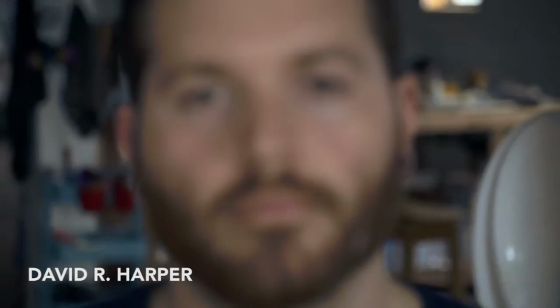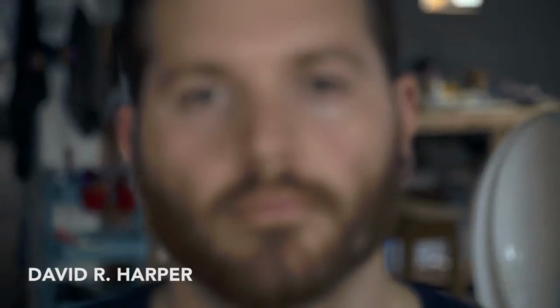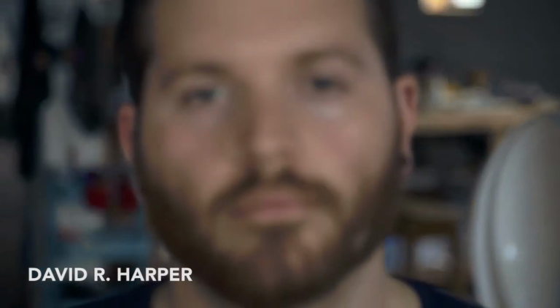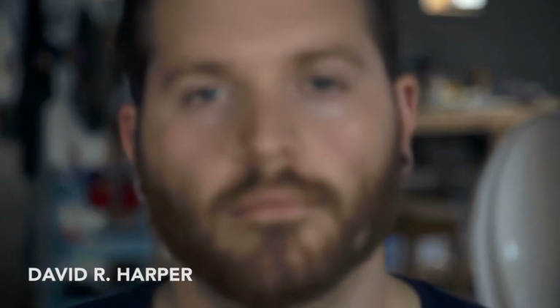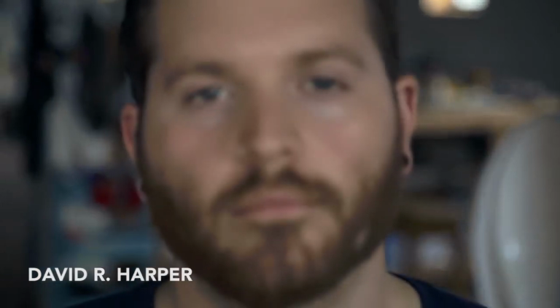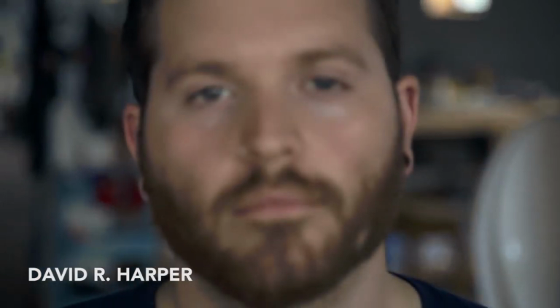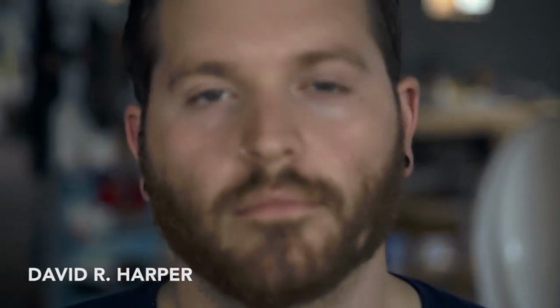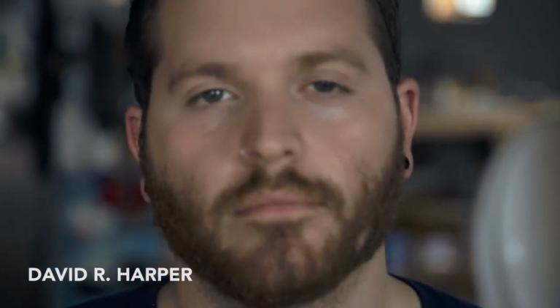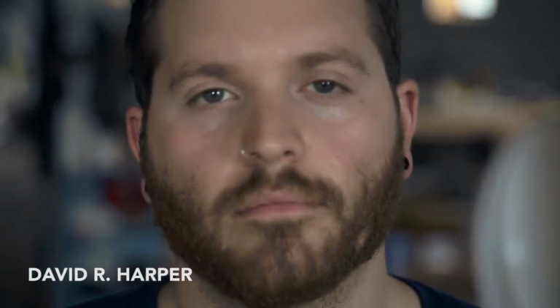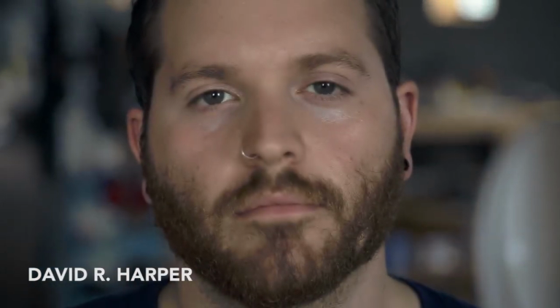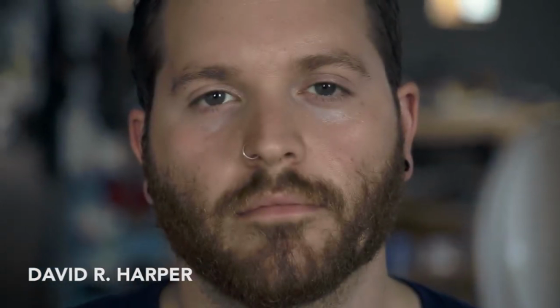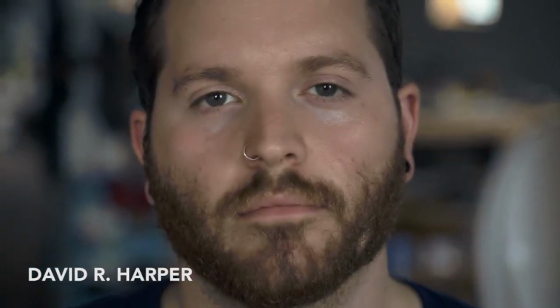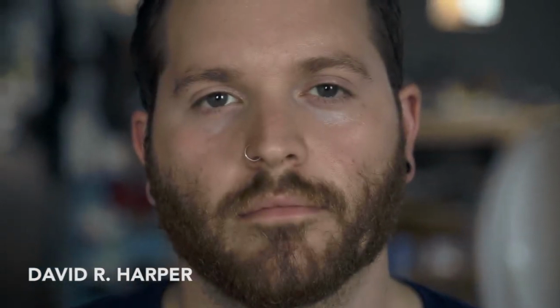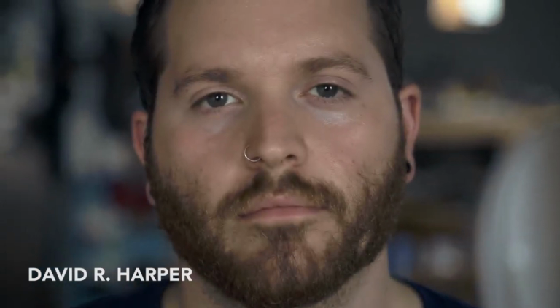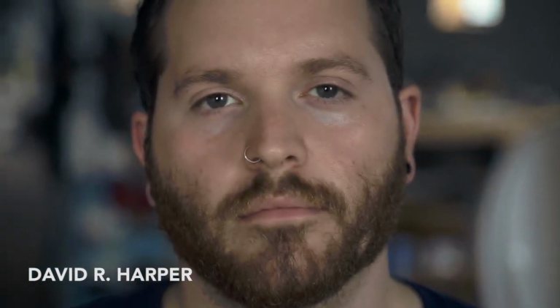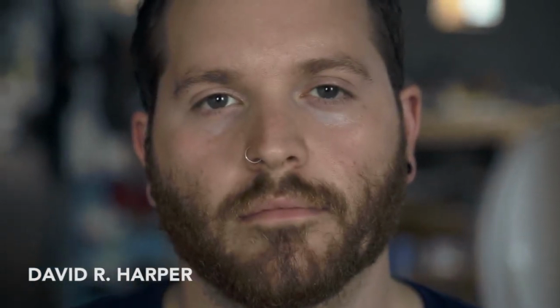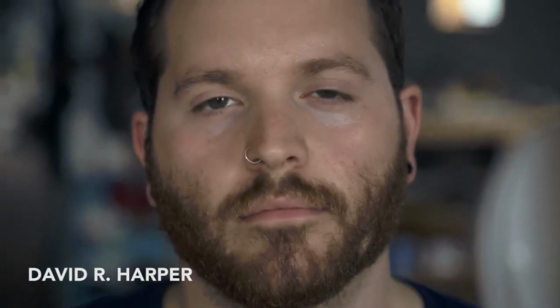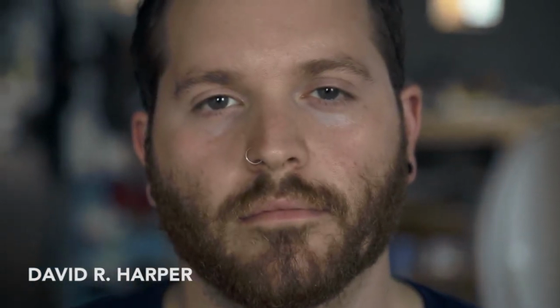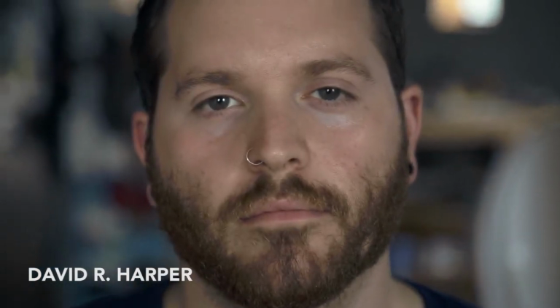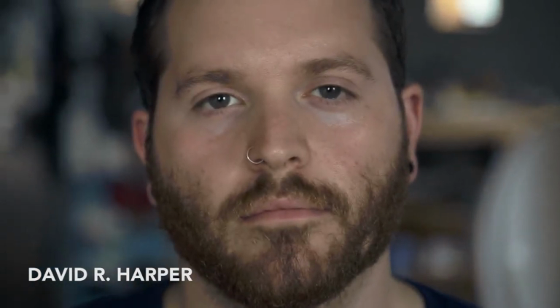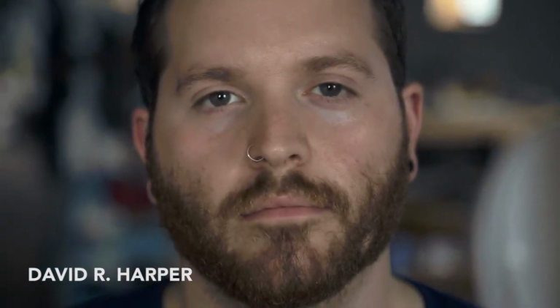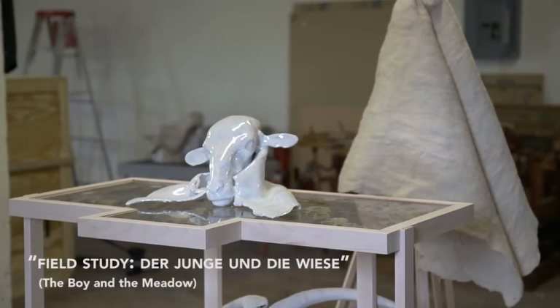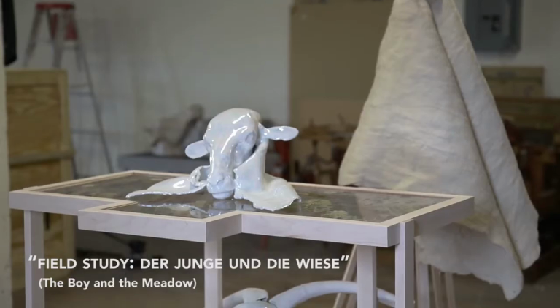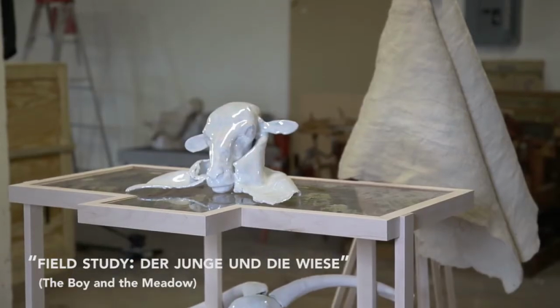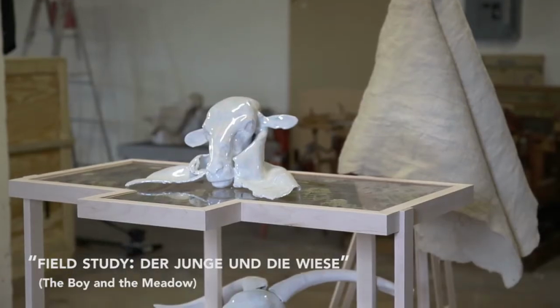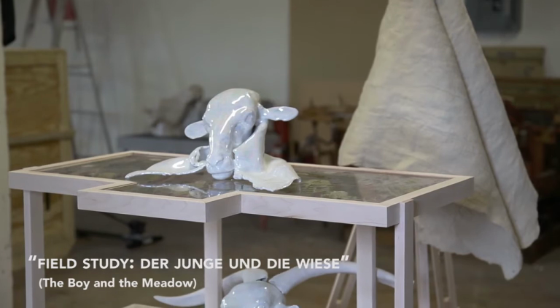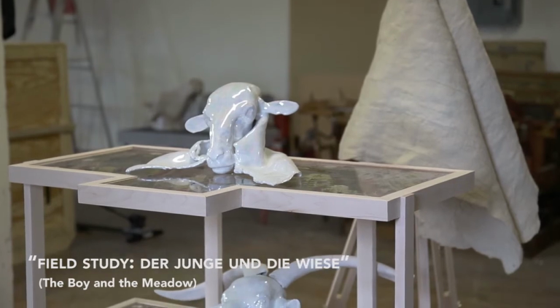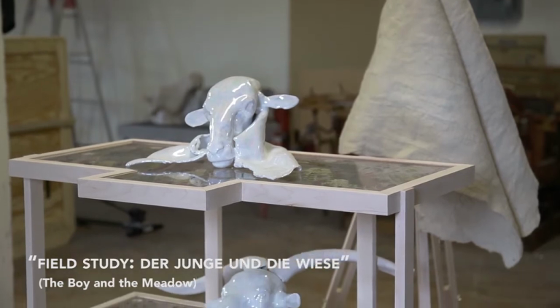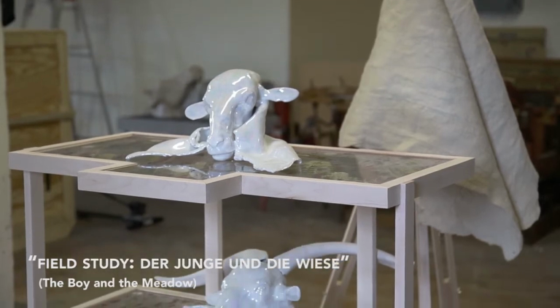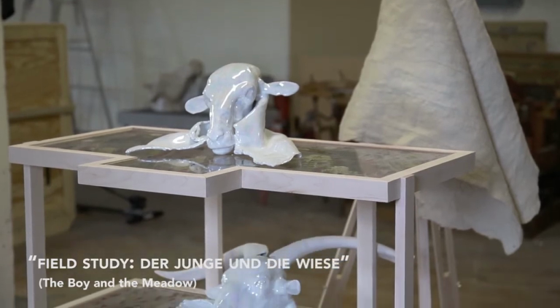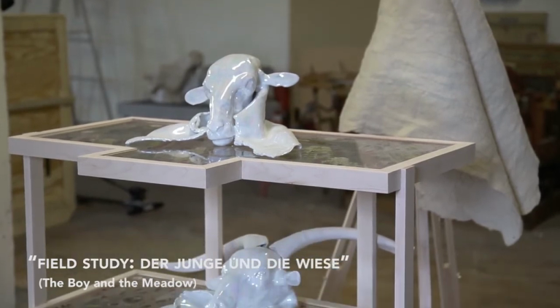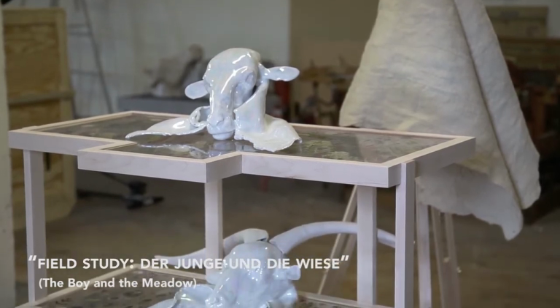My name is David R. Harper, and the piece that I'm exhibiting is titled Field Study, Boy in the Meadow.